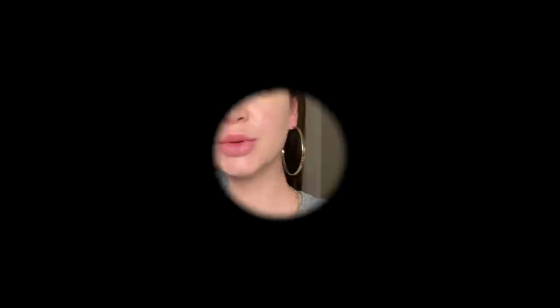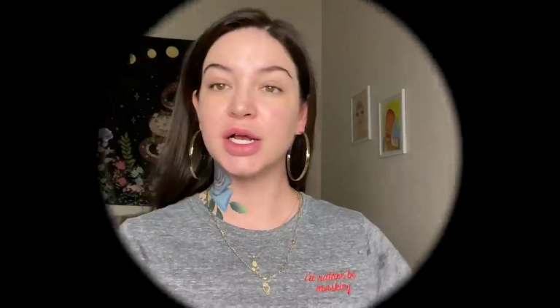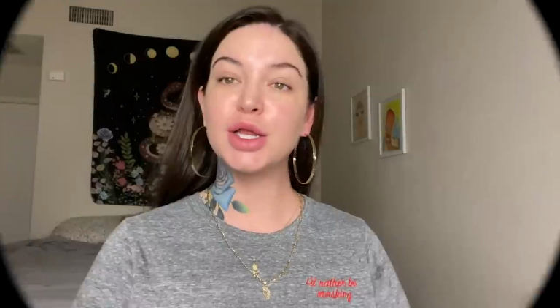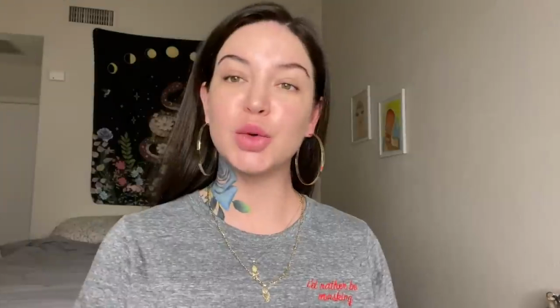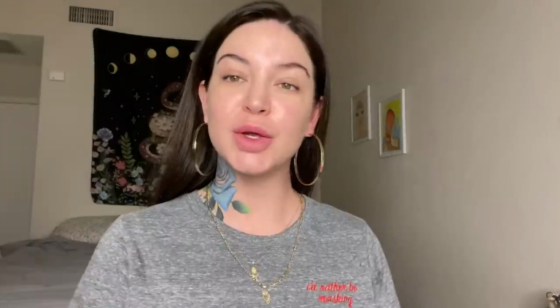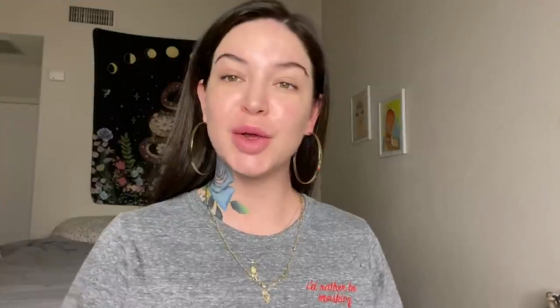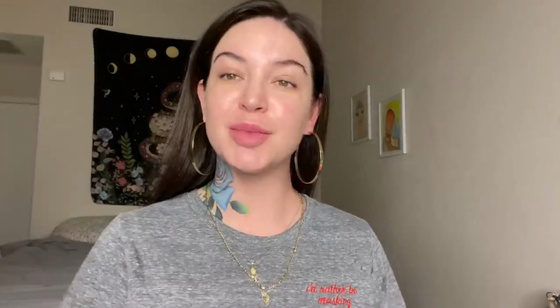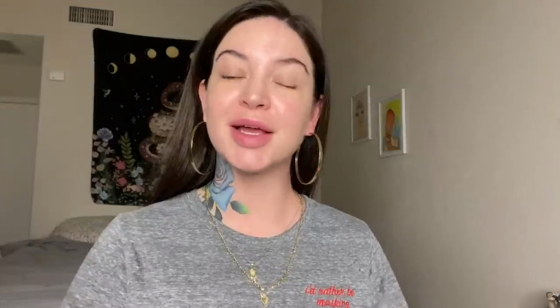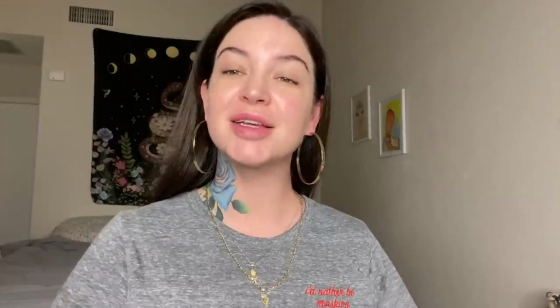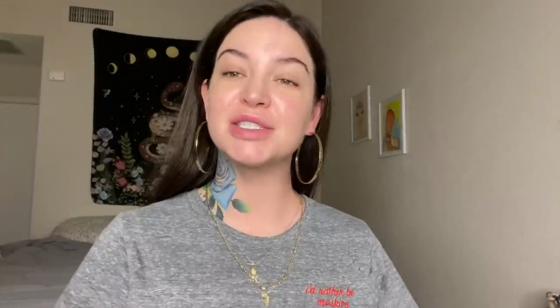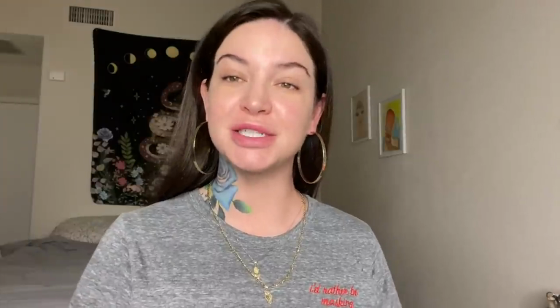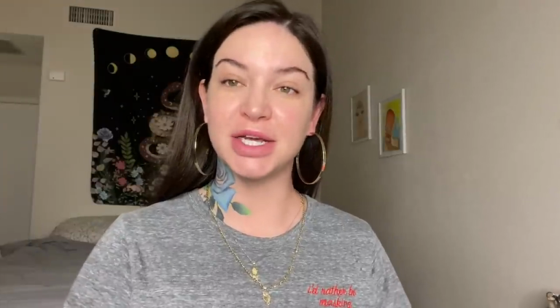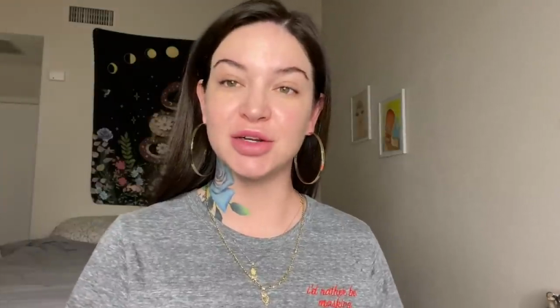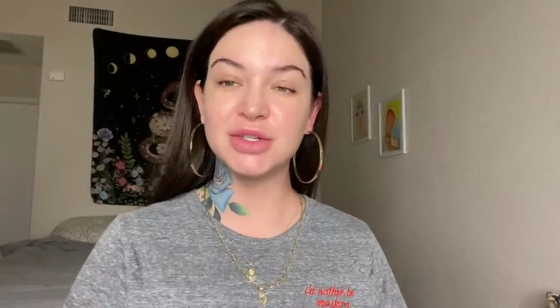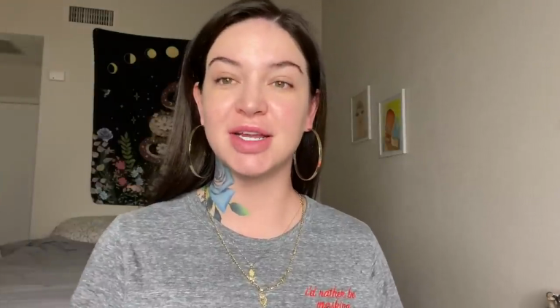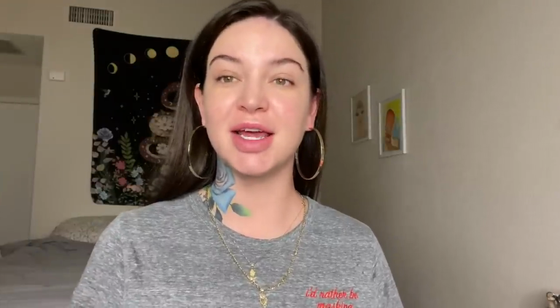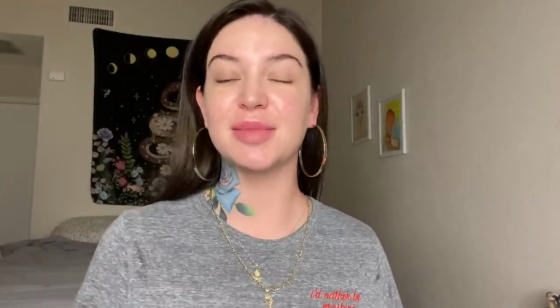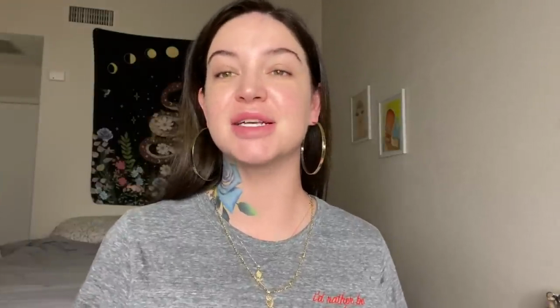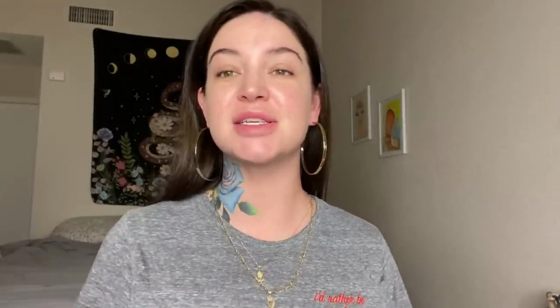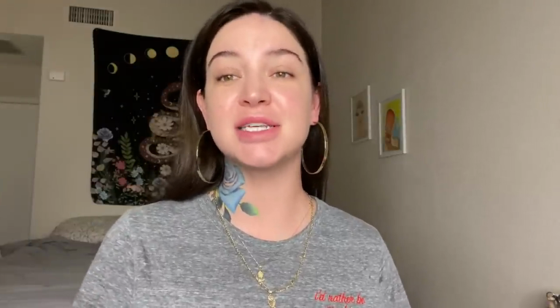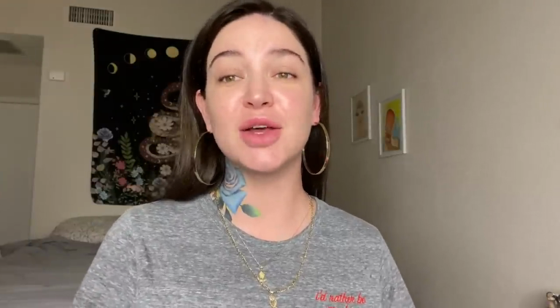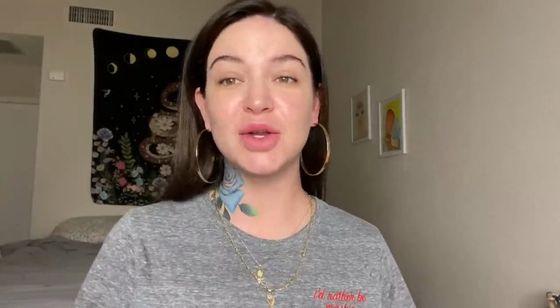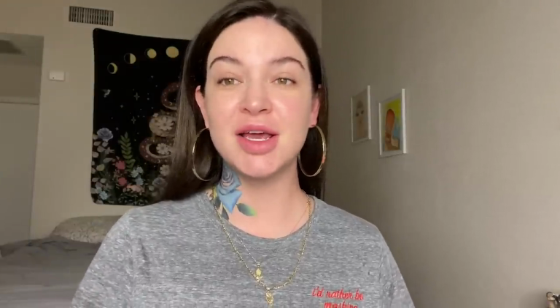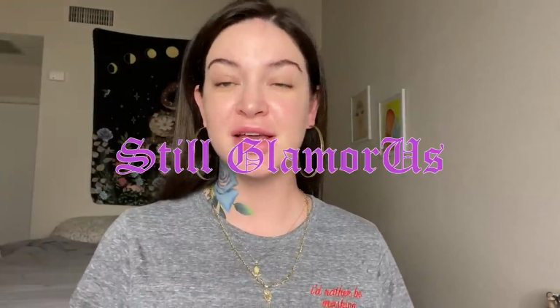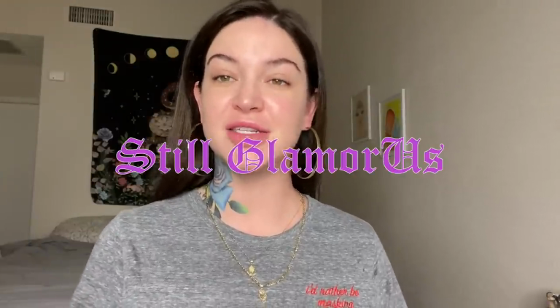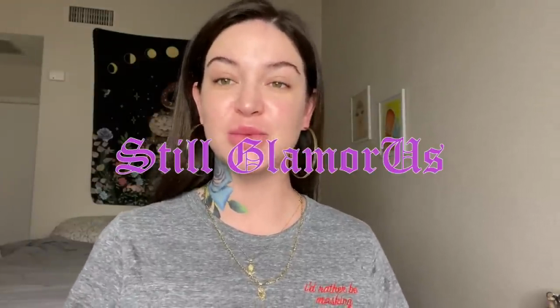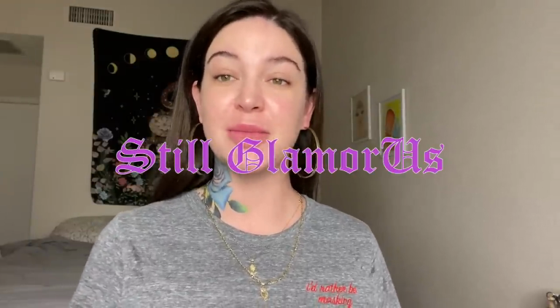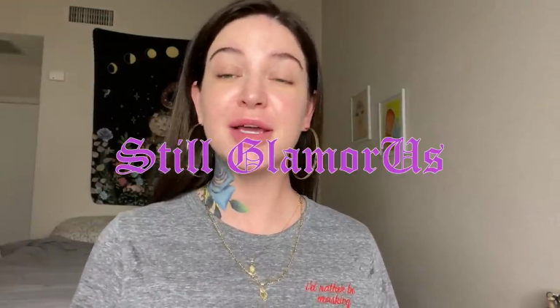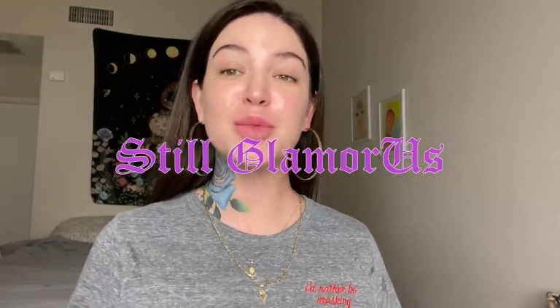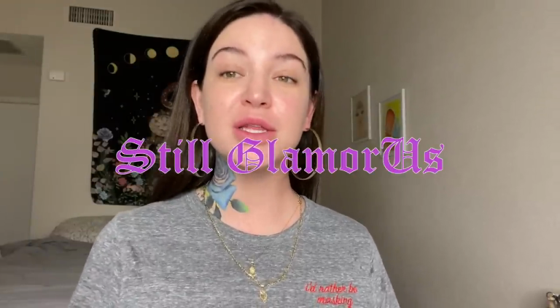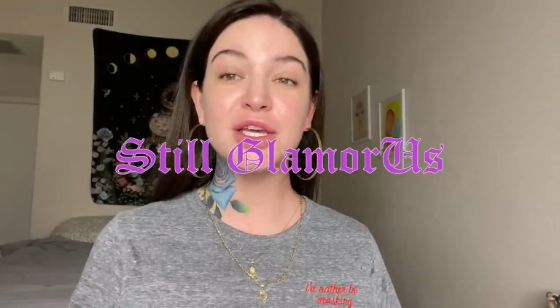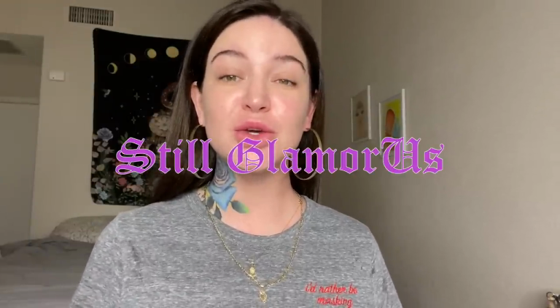Hello and welcome back to my channel. Today I'm going to sit down and do my makeup with you.